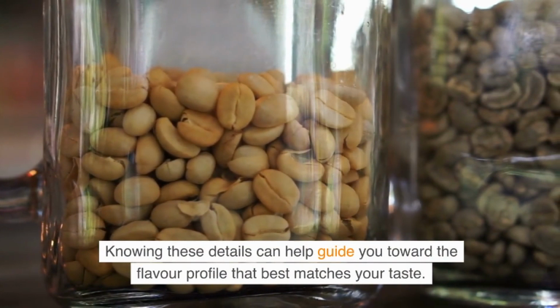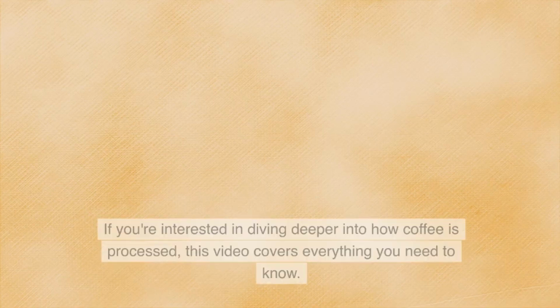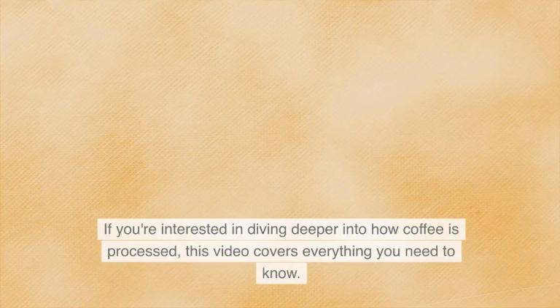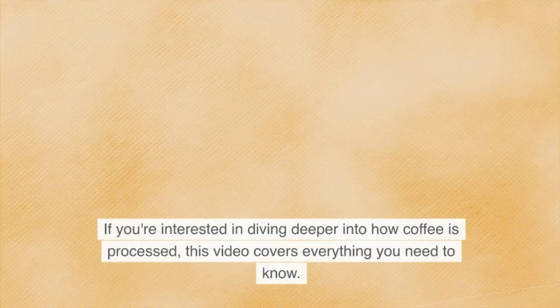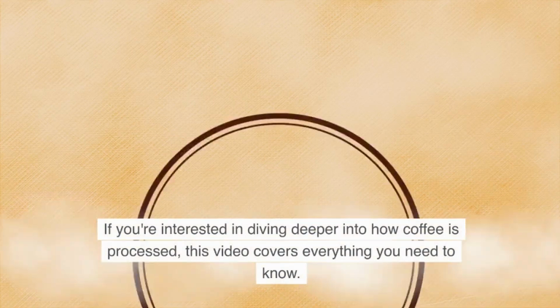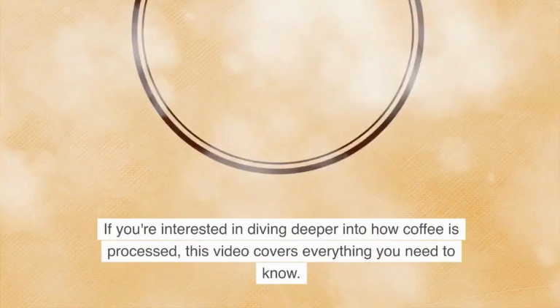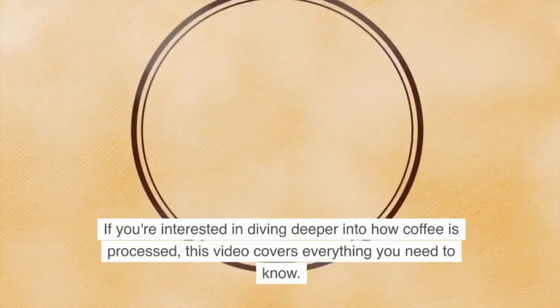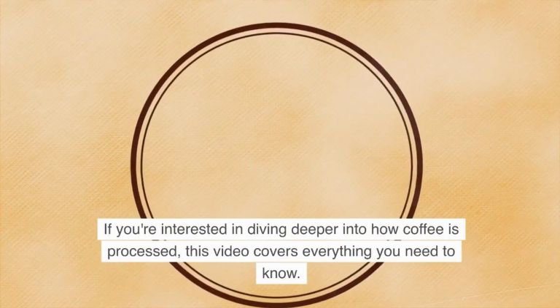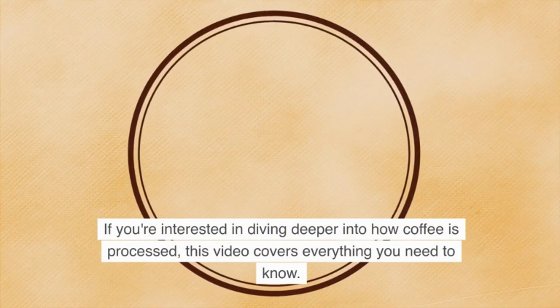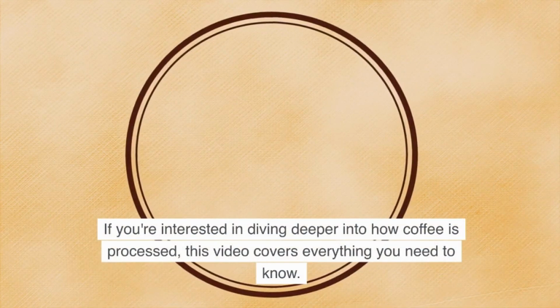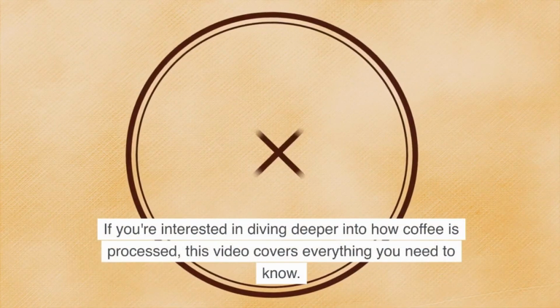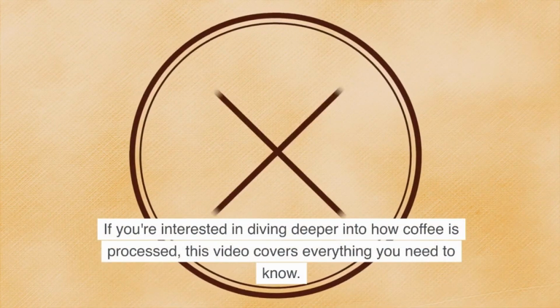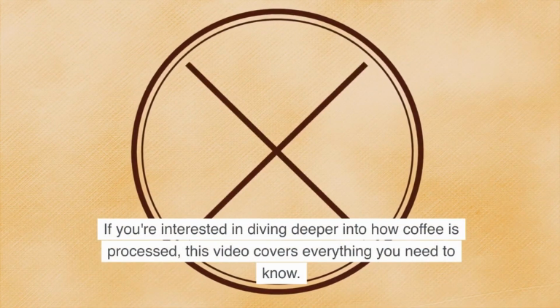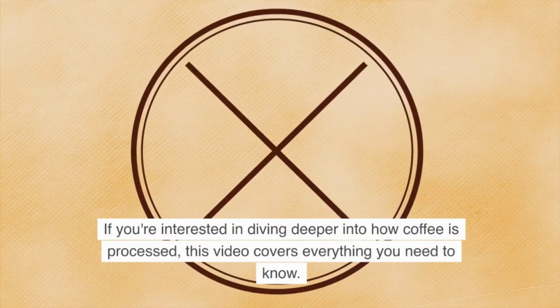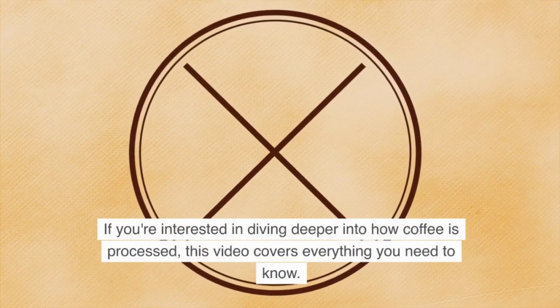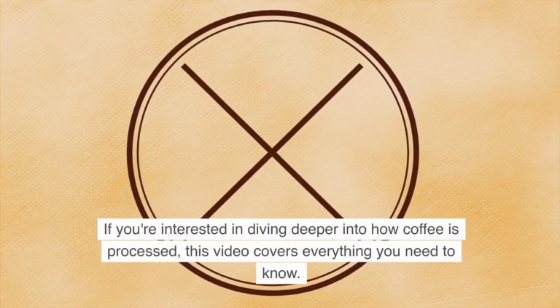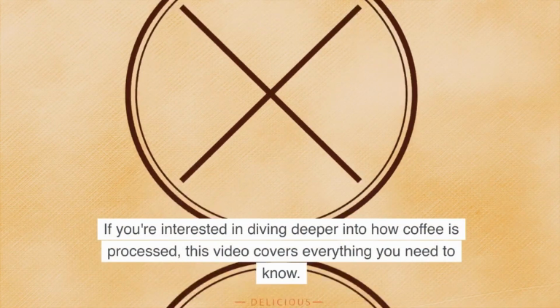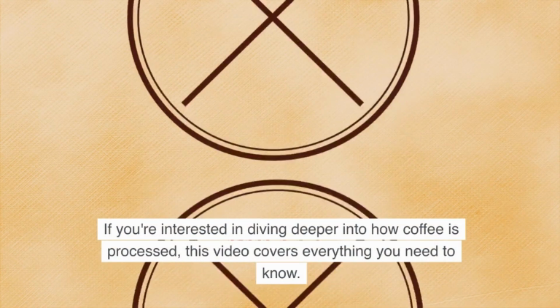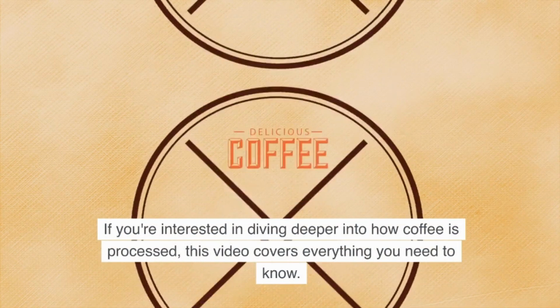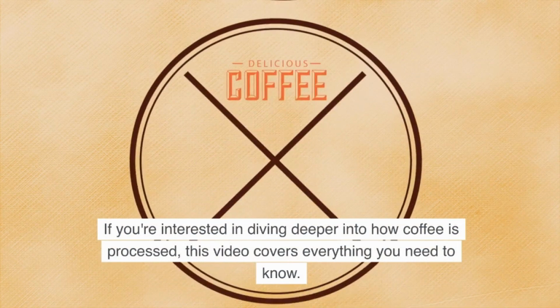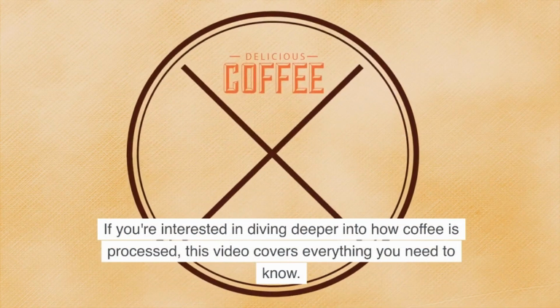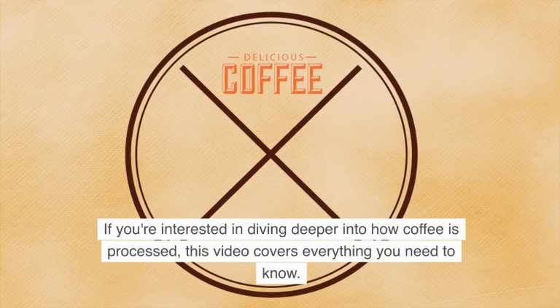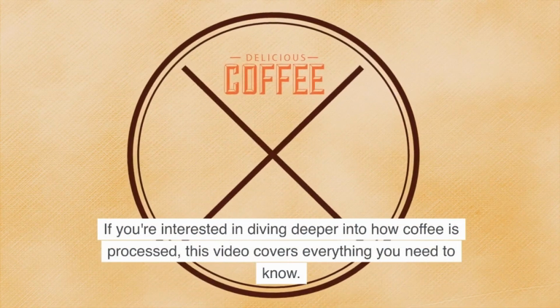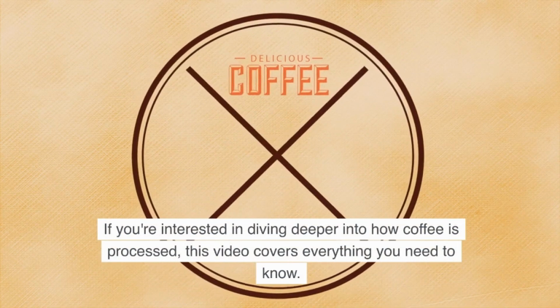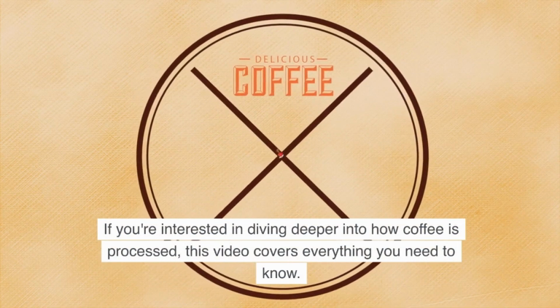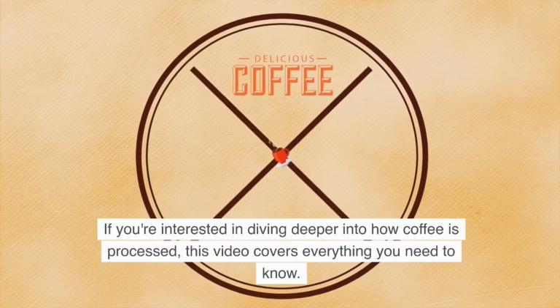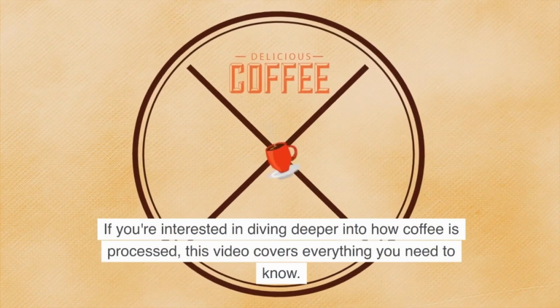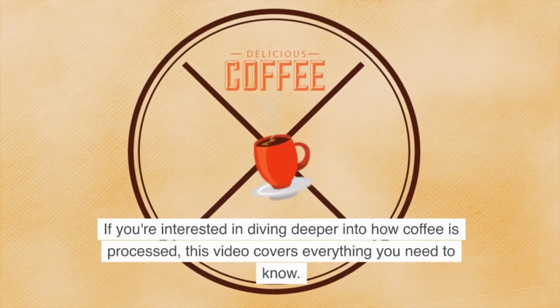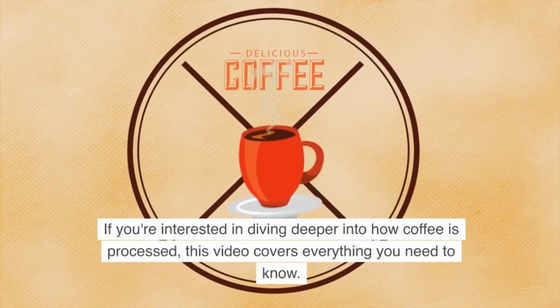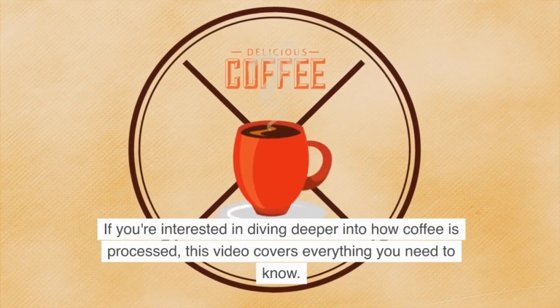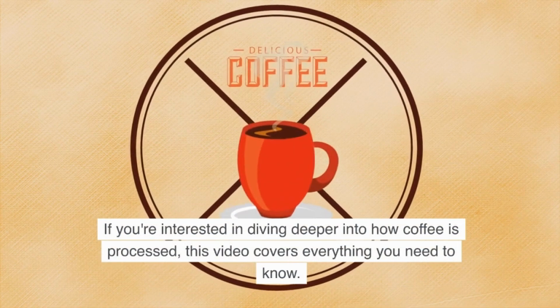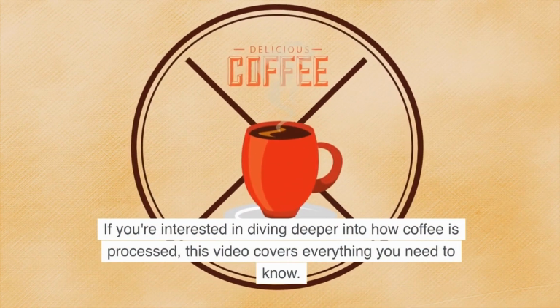If you're interested in diving deeper into how coffee is processed, this next video covers everything you need to know.